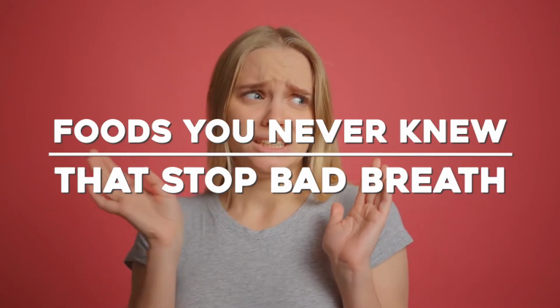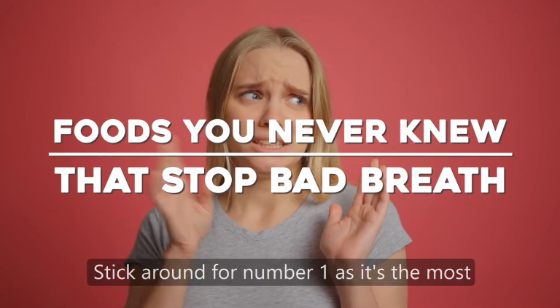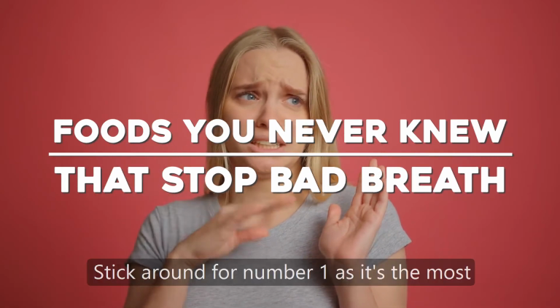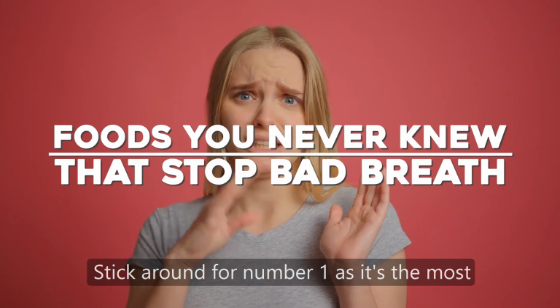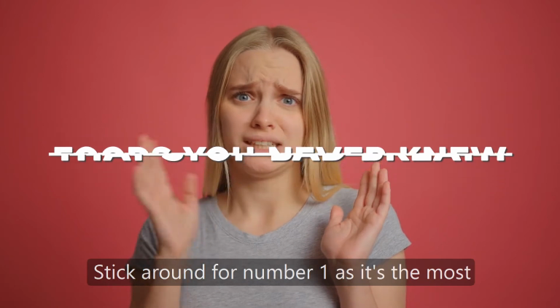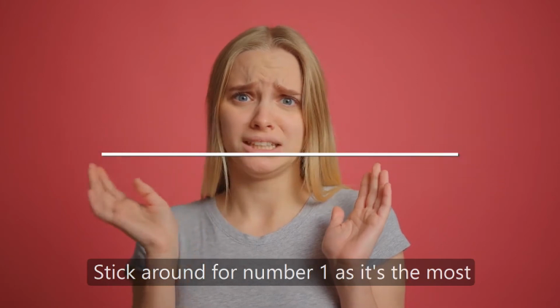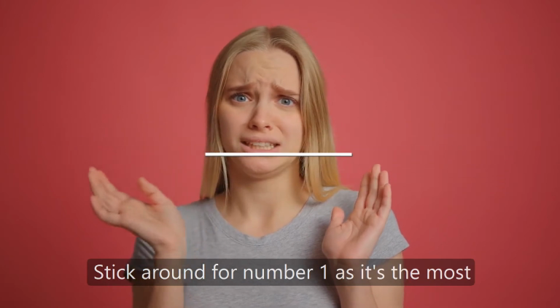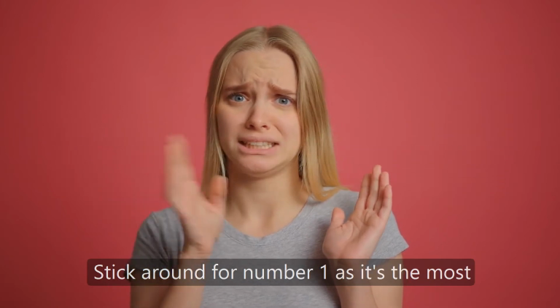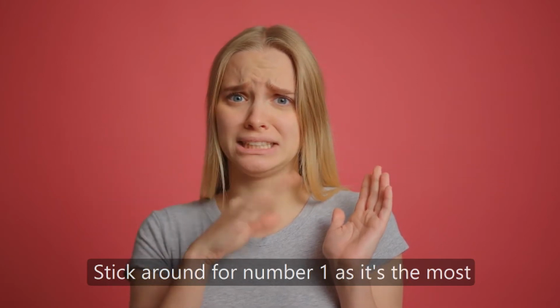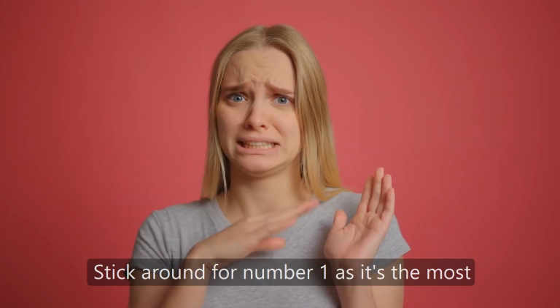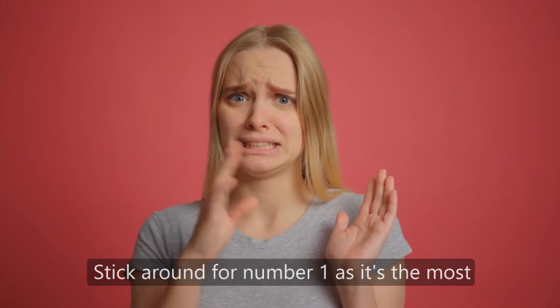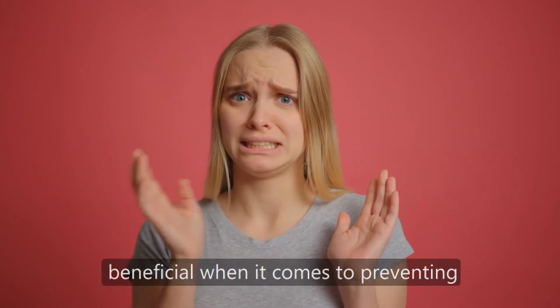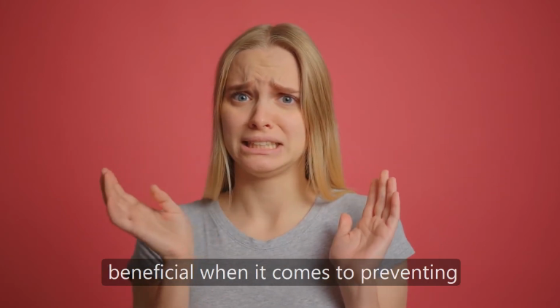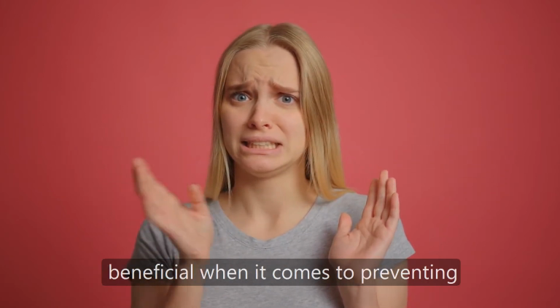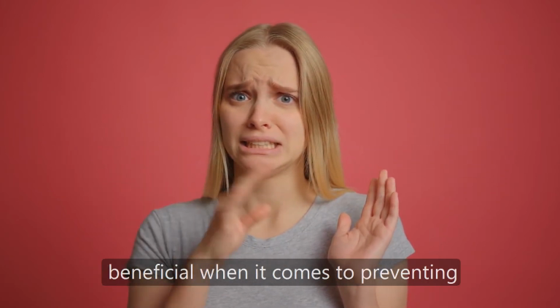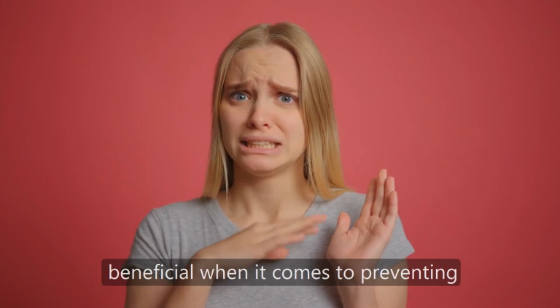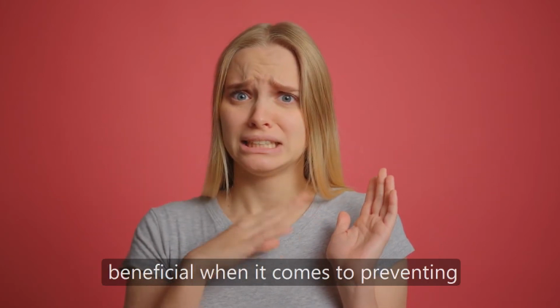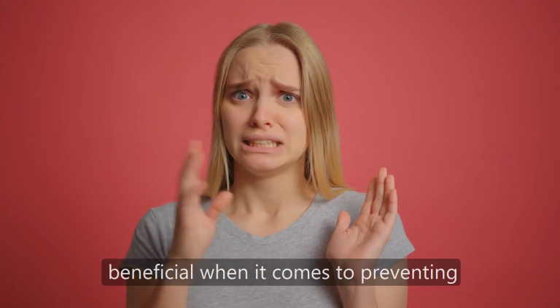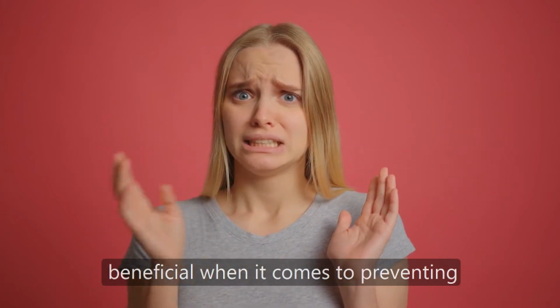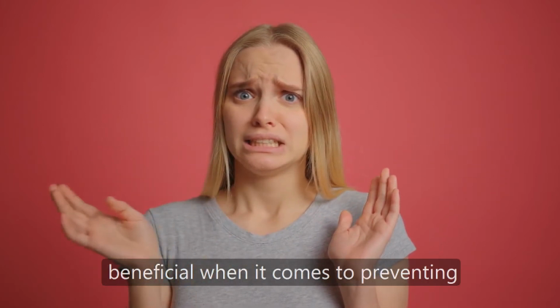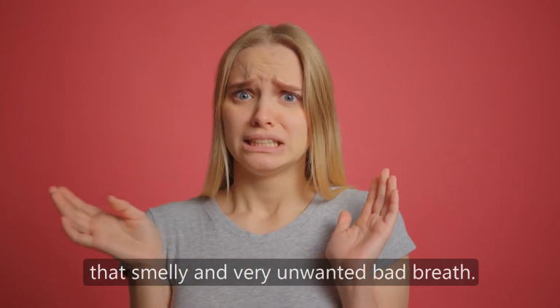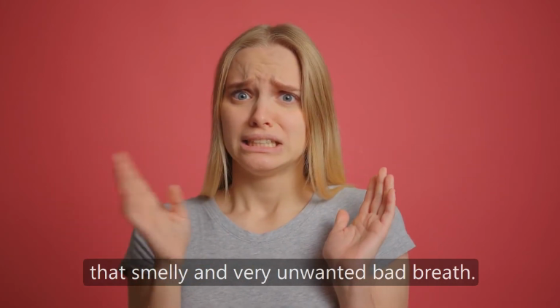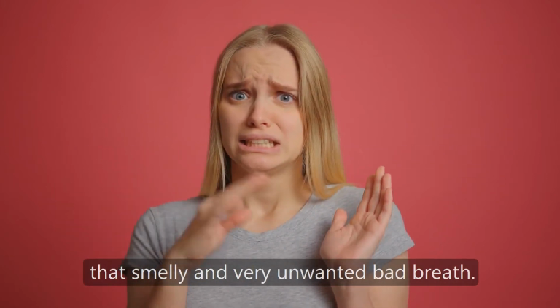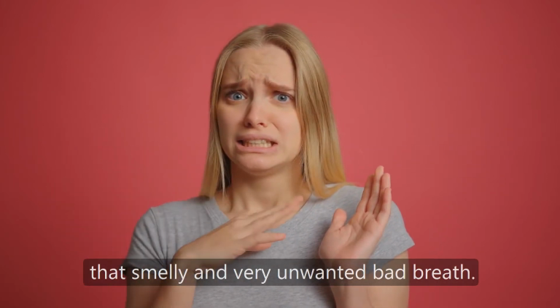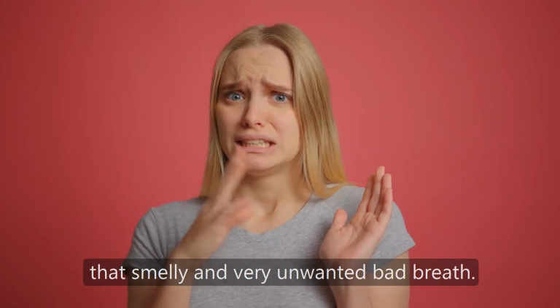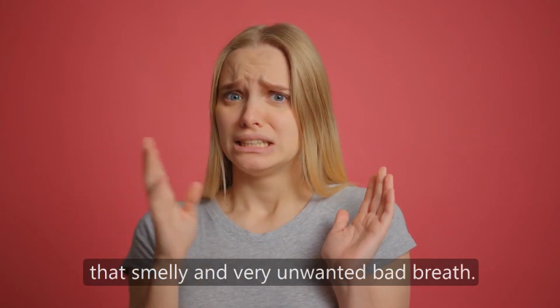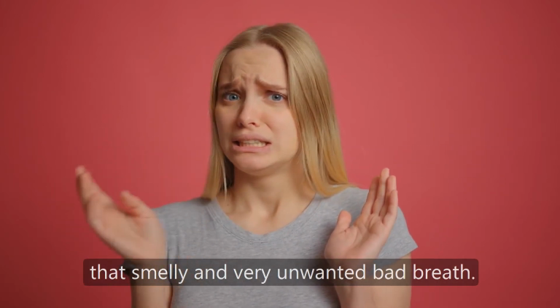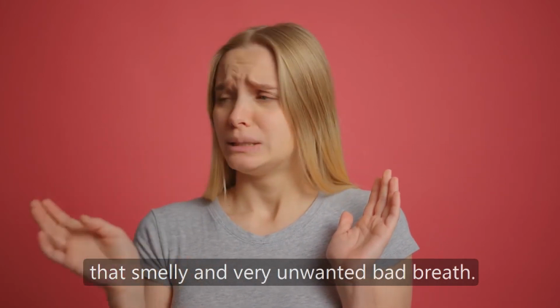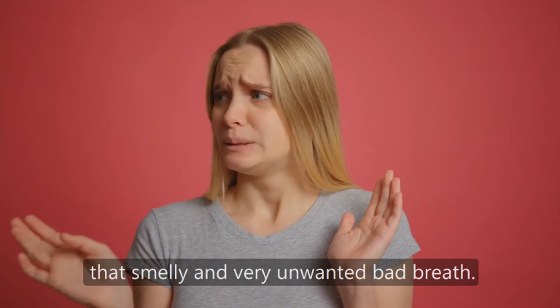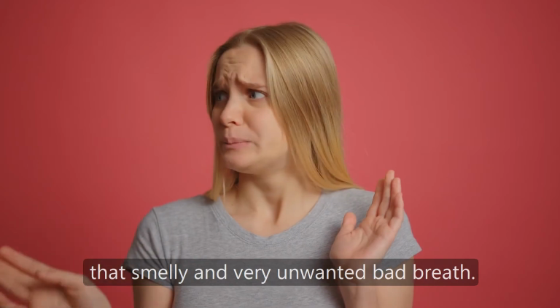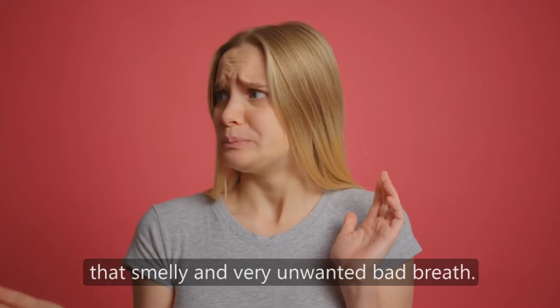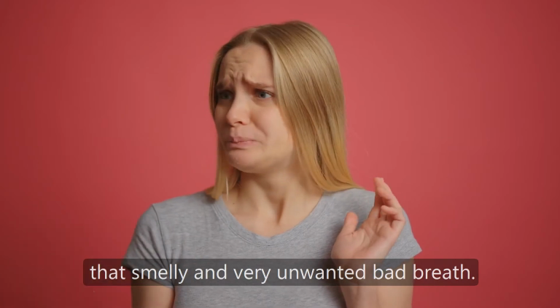Stick around for number 1 as it's the most beneficial when it comes to preventing that smelly and very unwanted bad breath.